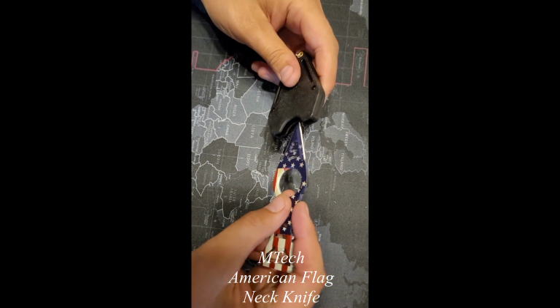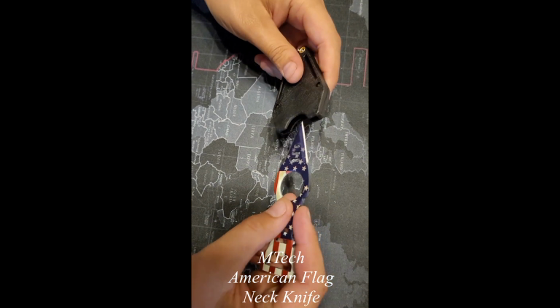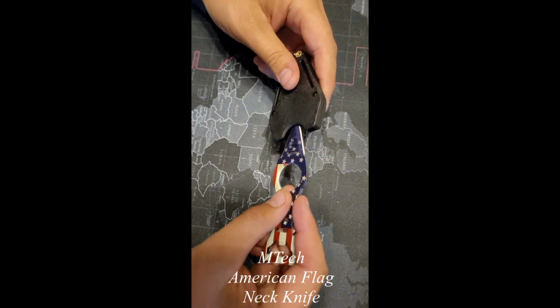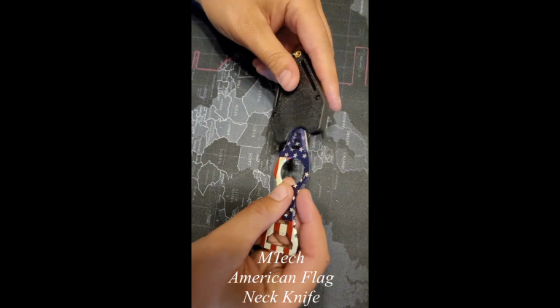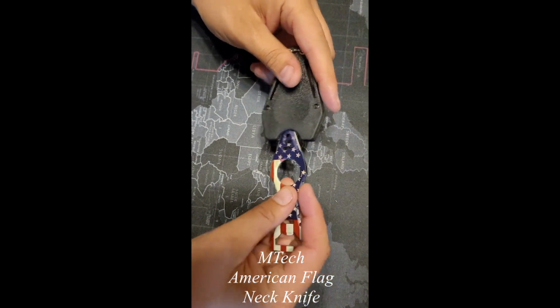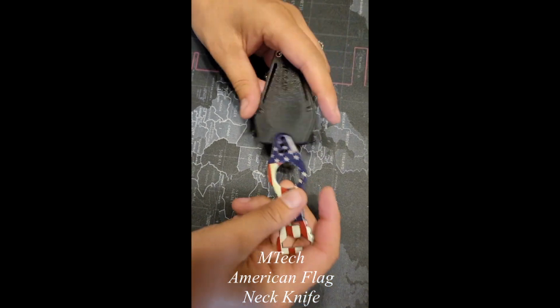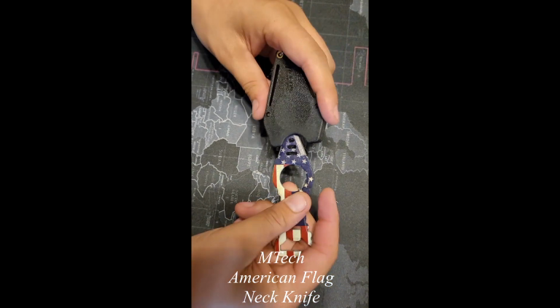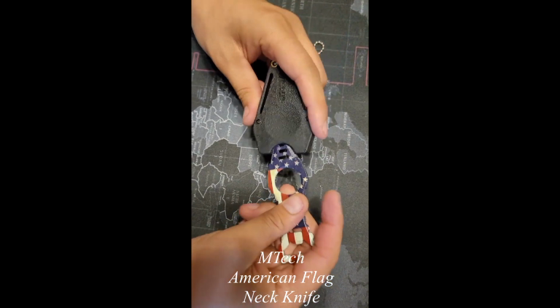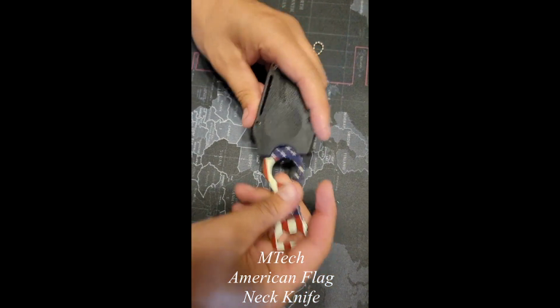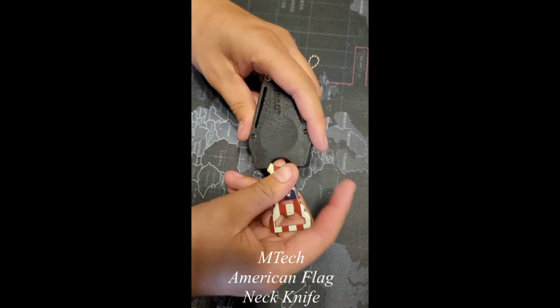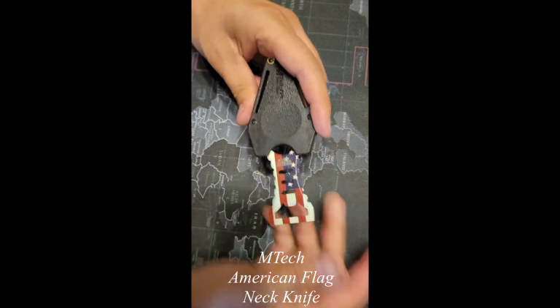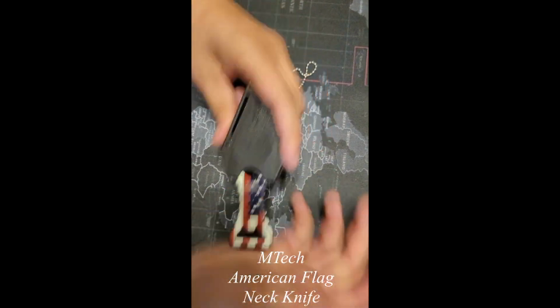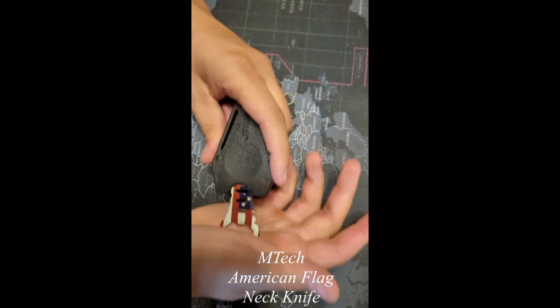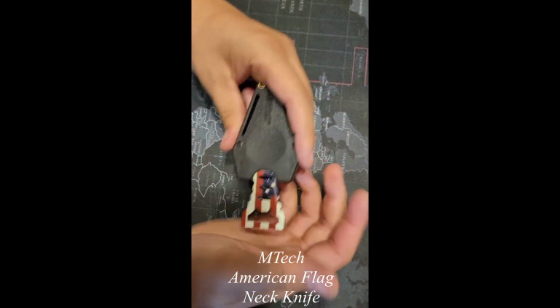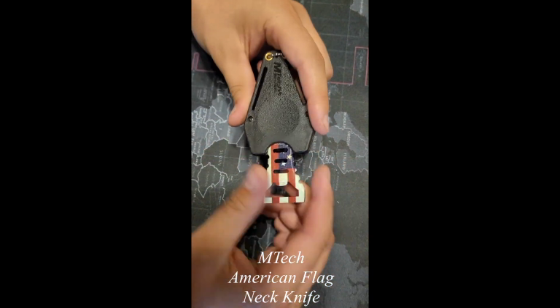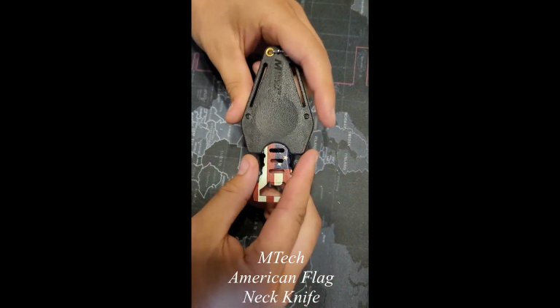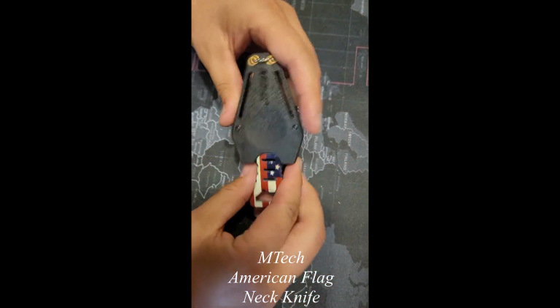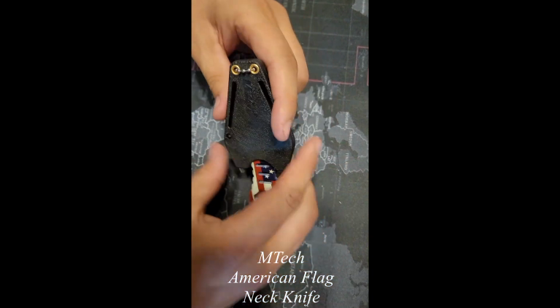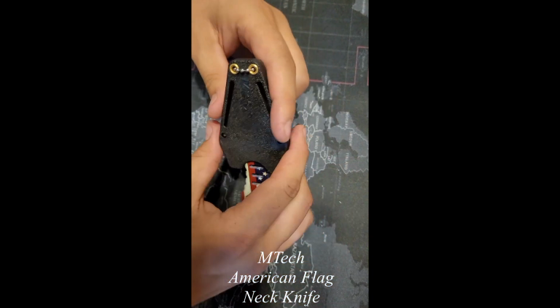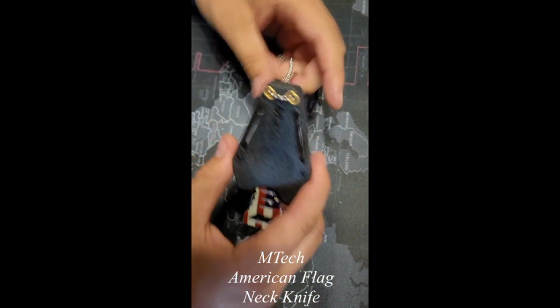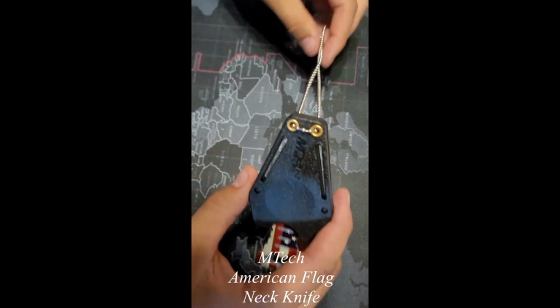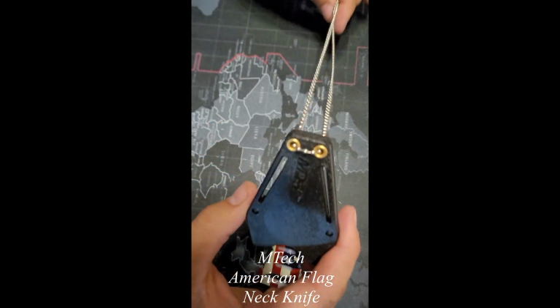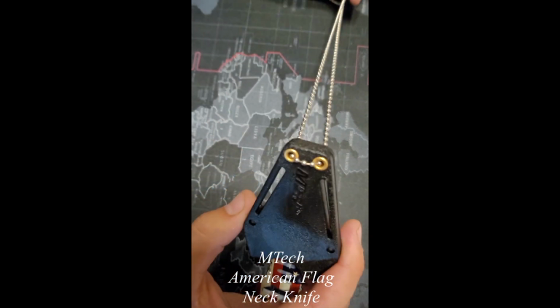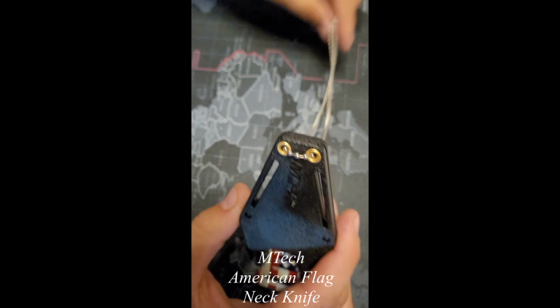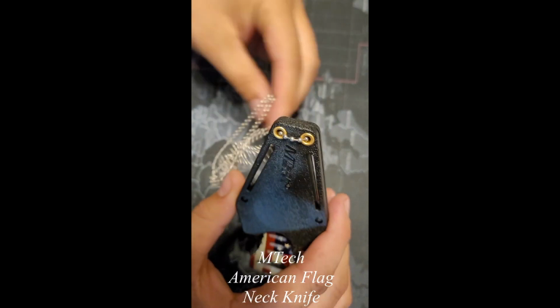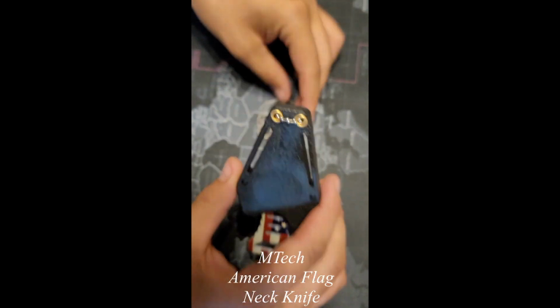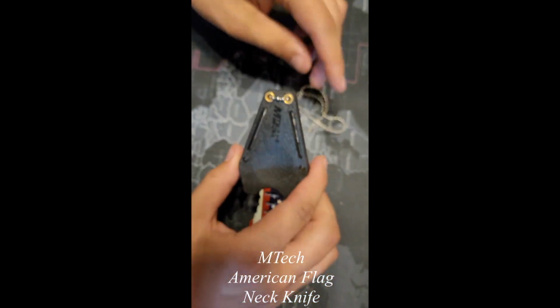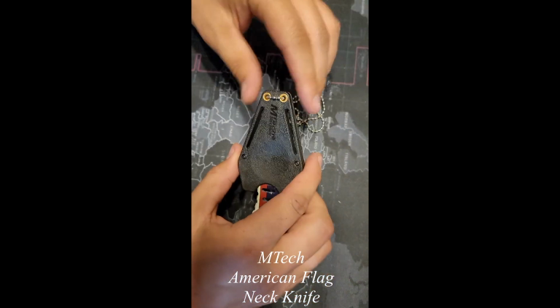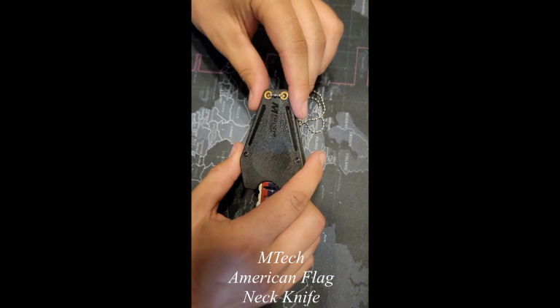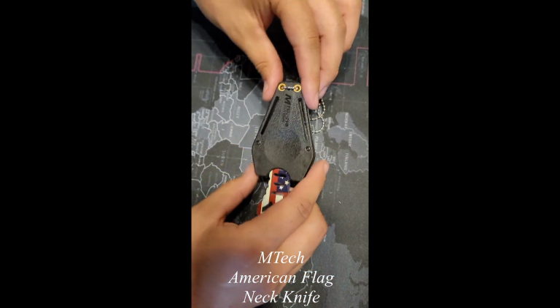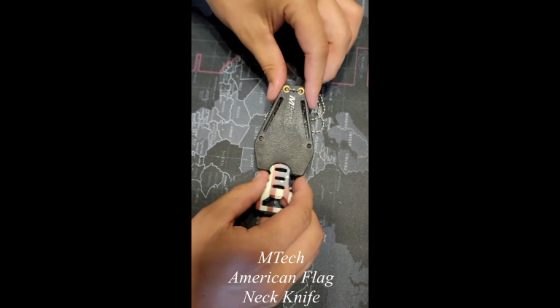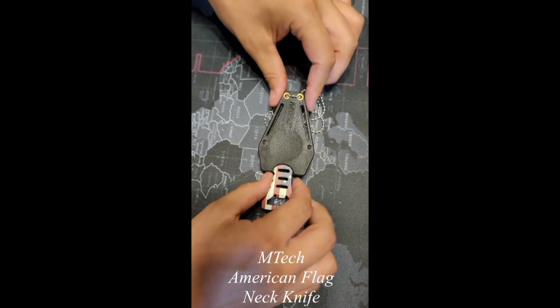Overall, especially for the price on this one, I'm excited to go and use it. We hope to see you there.